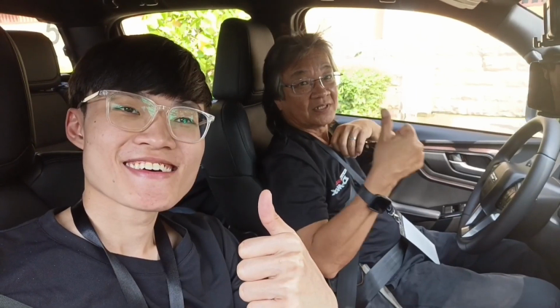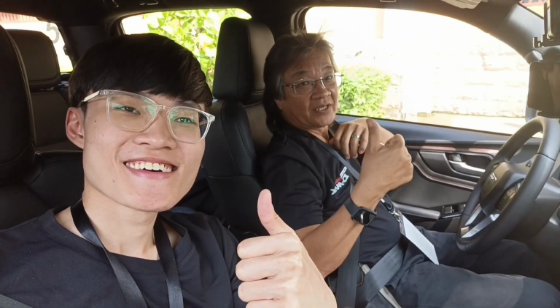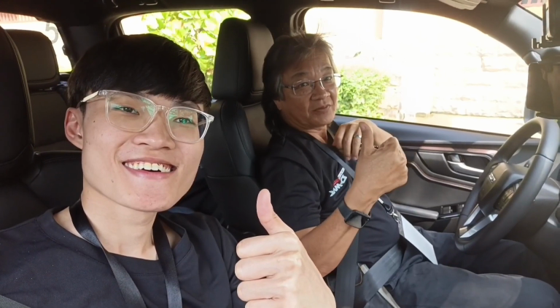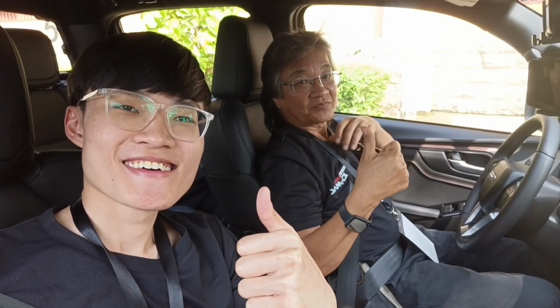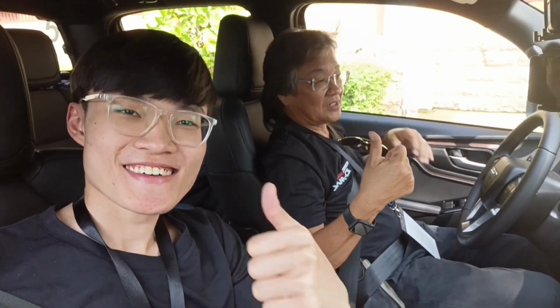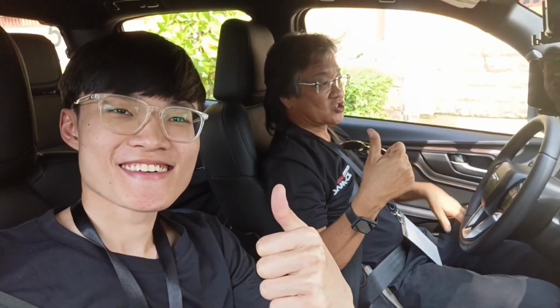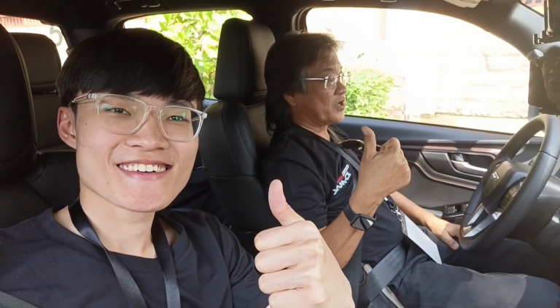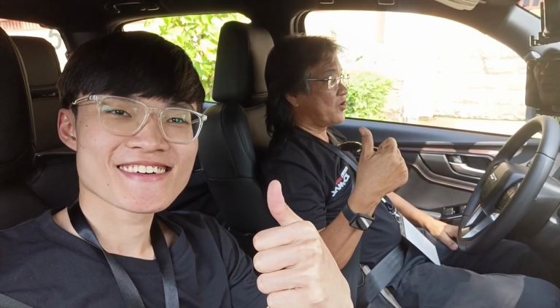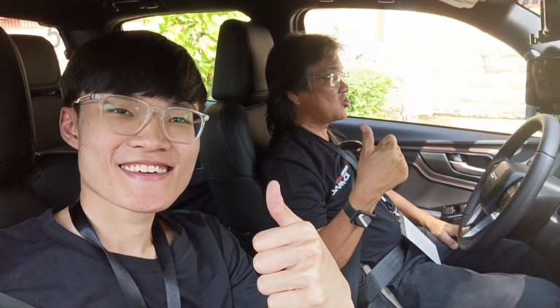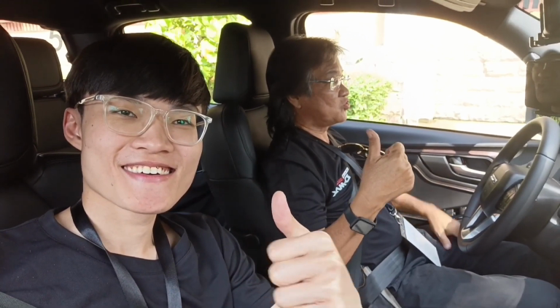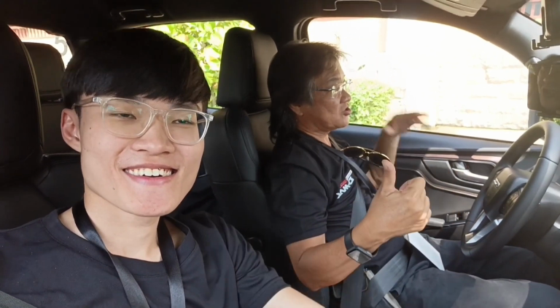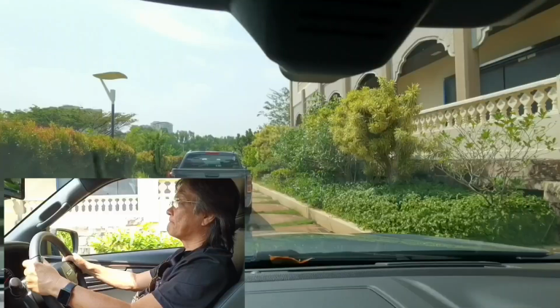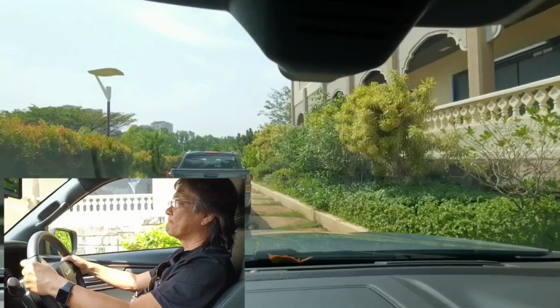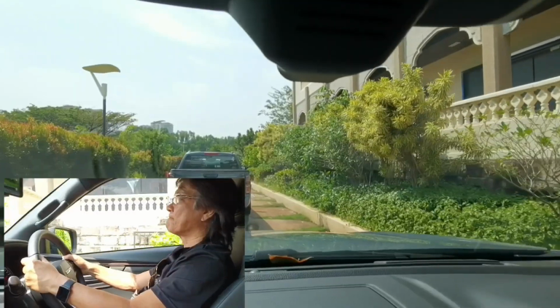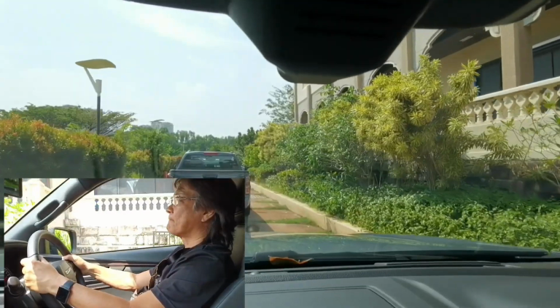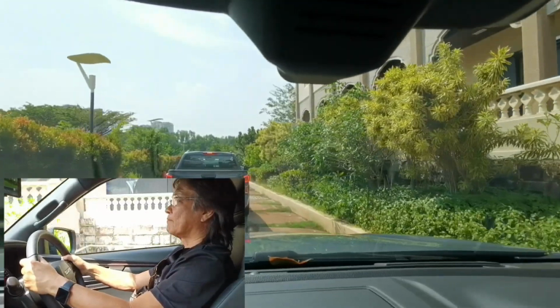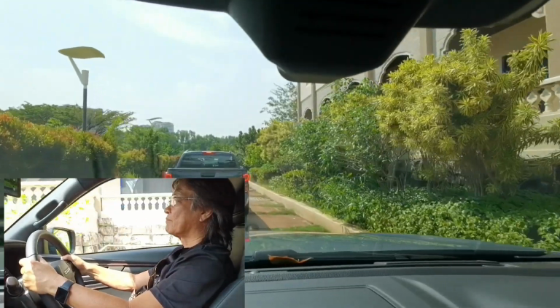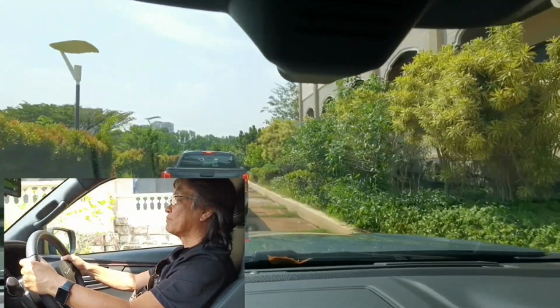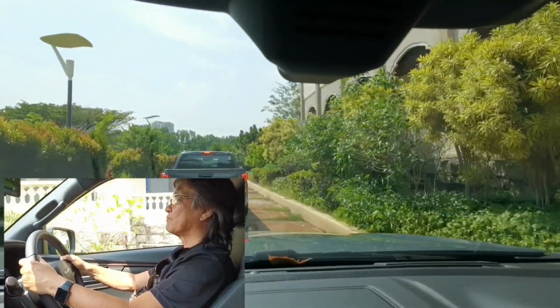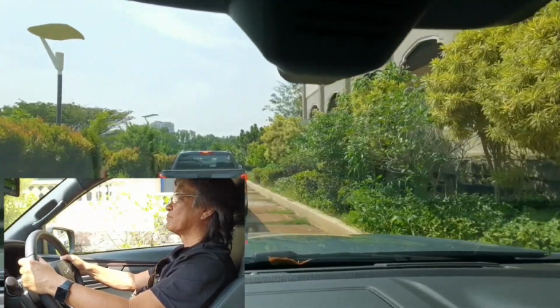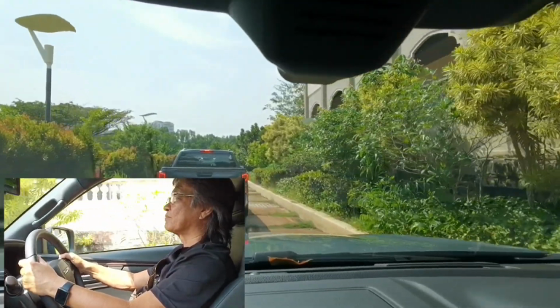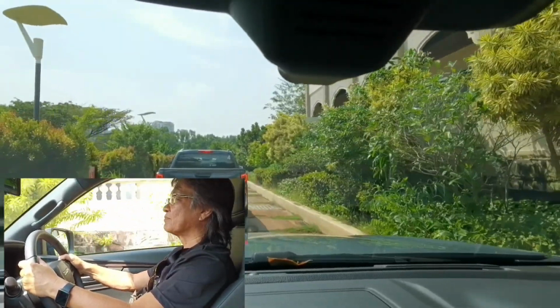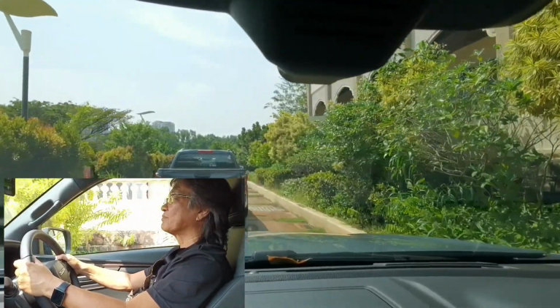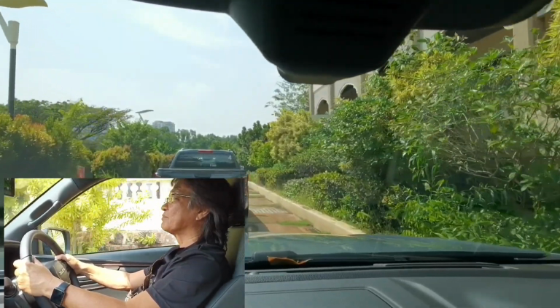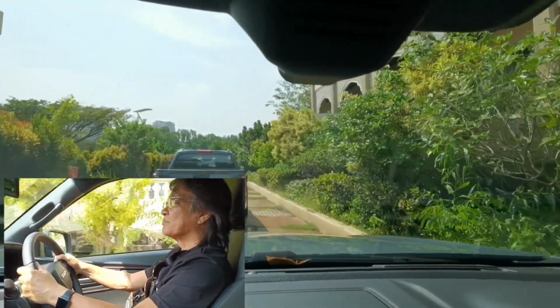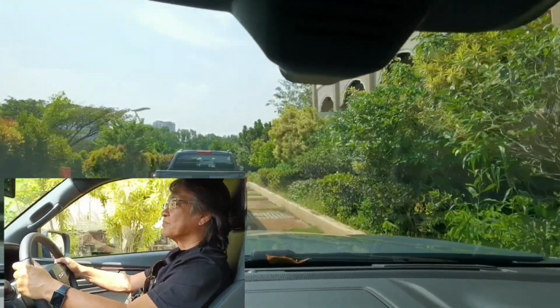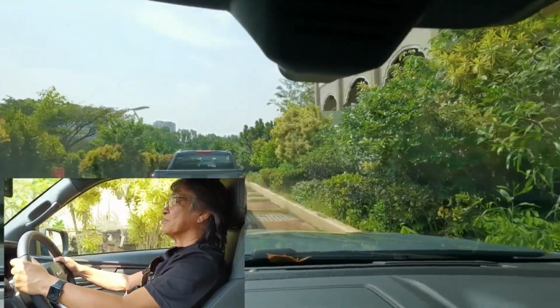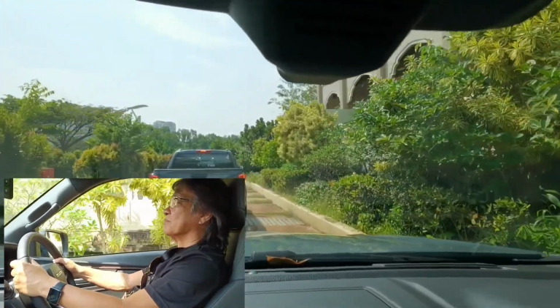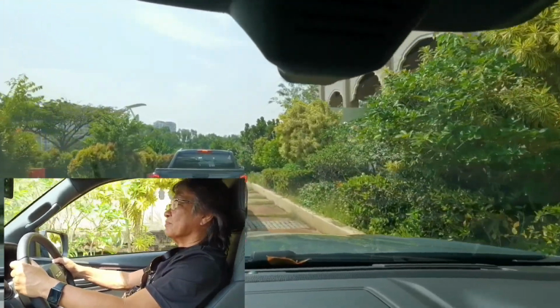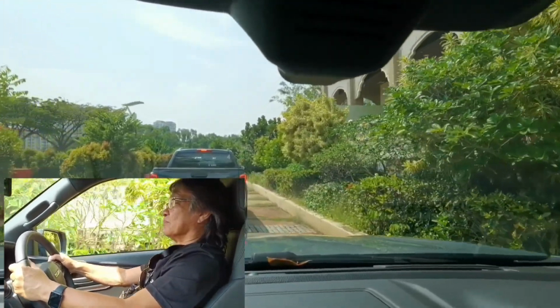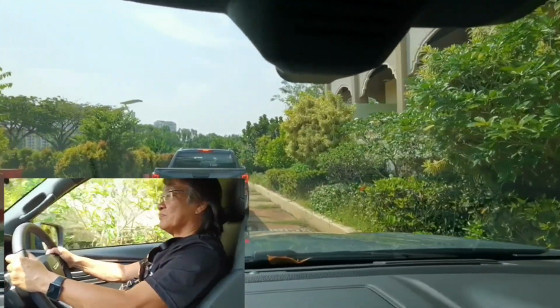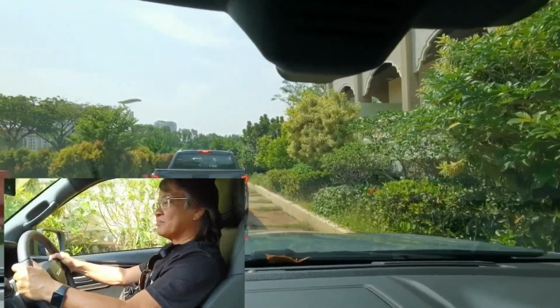Today, I brought along my dad to test out the all-new Isuzu D-MAX X-Terrain 3rd generation, and let's hear what he has to say about it.